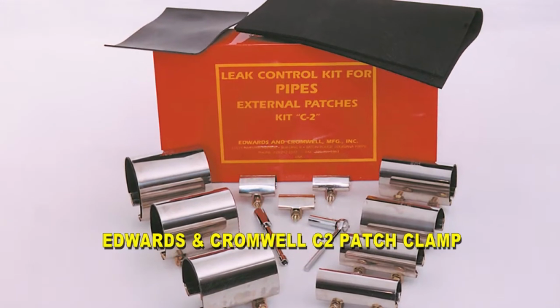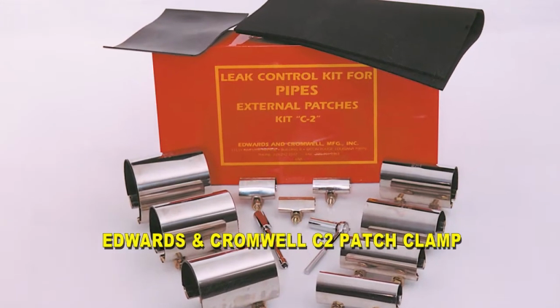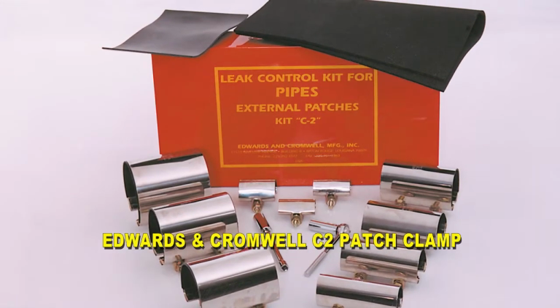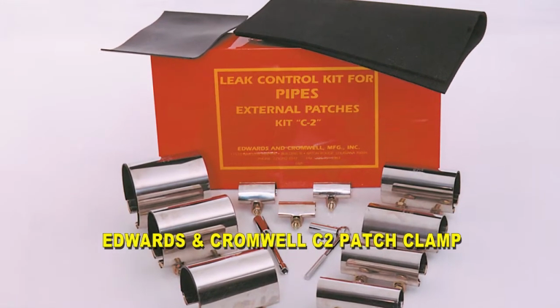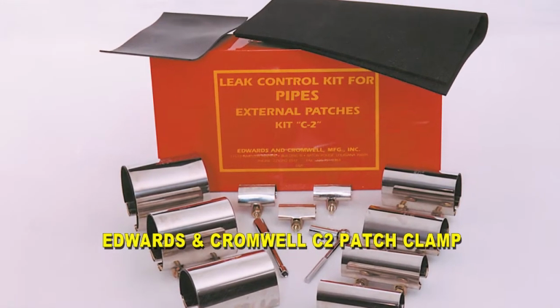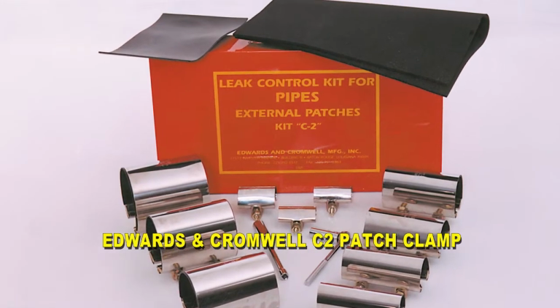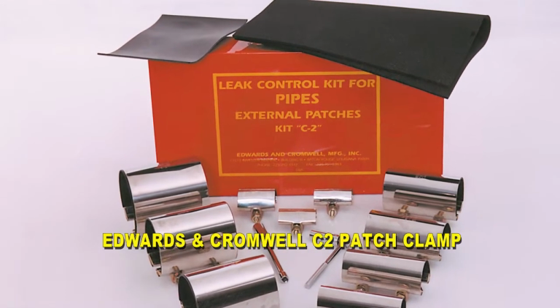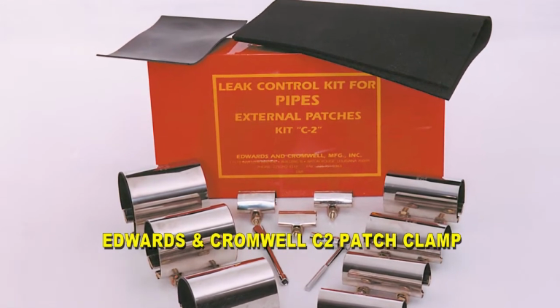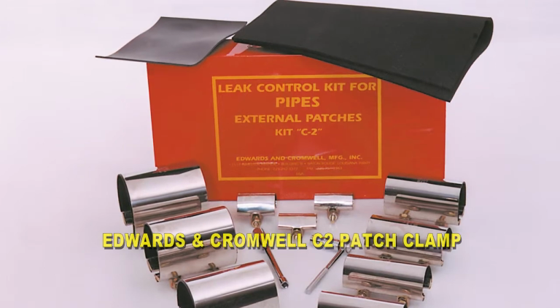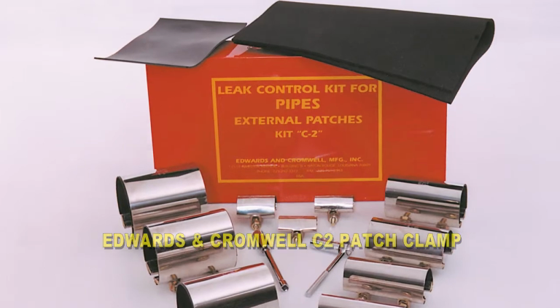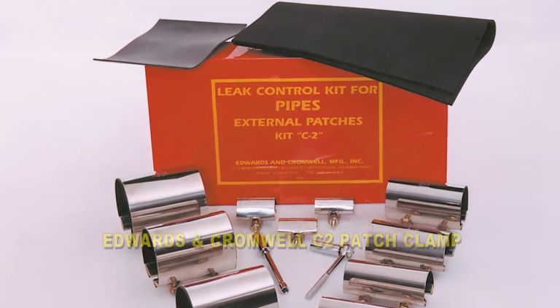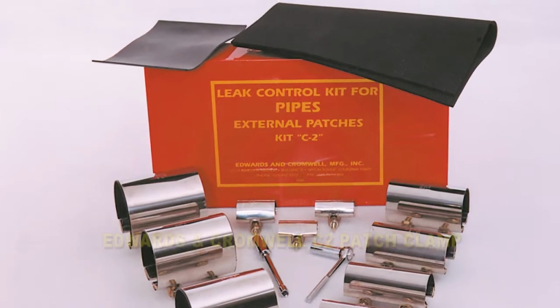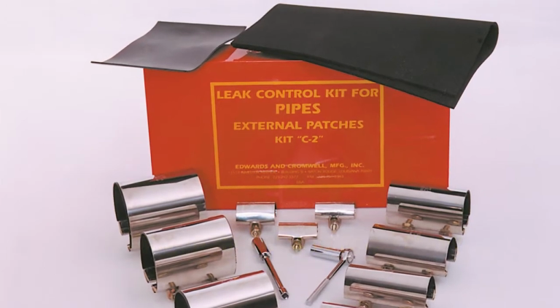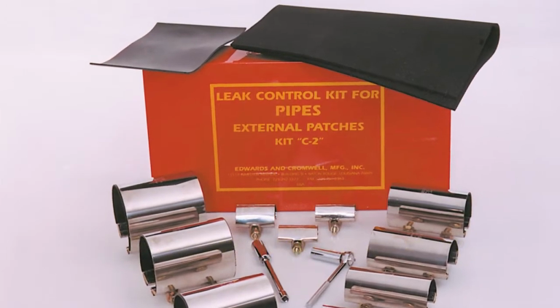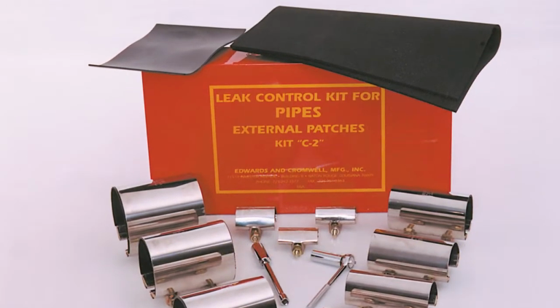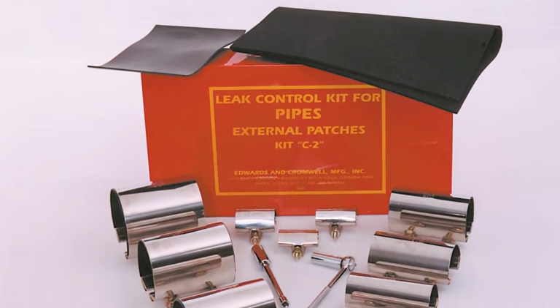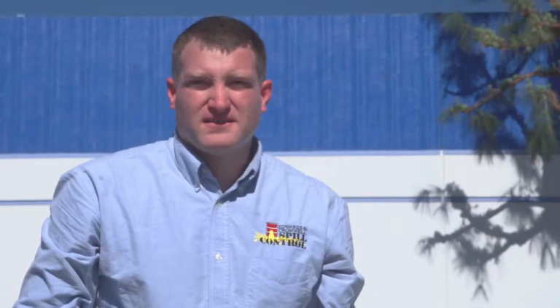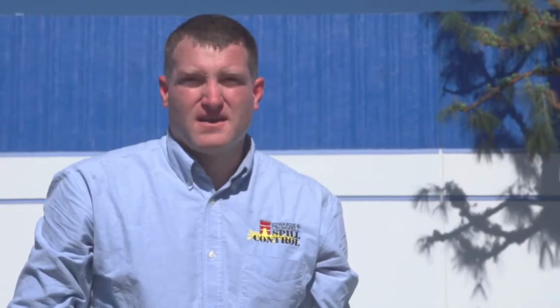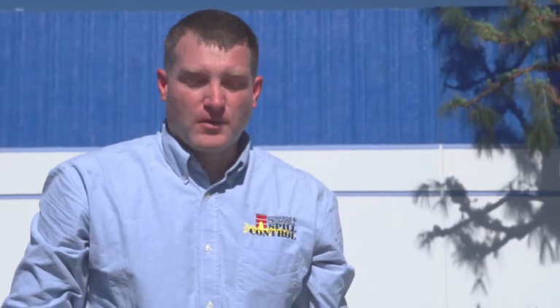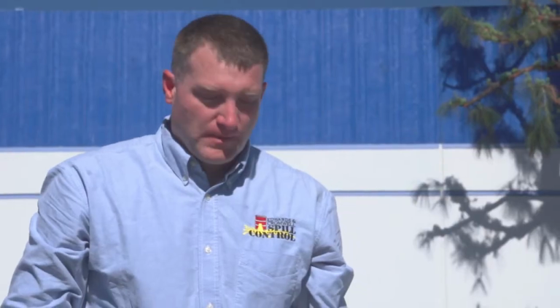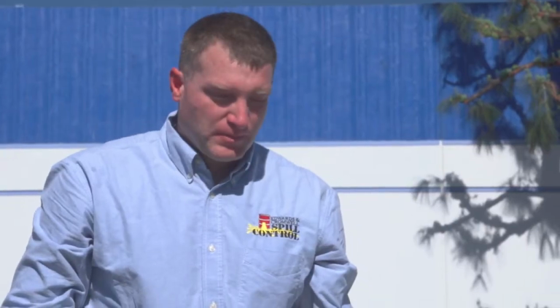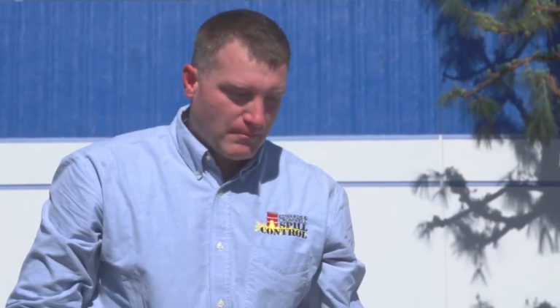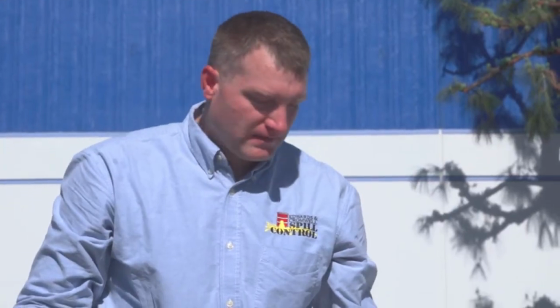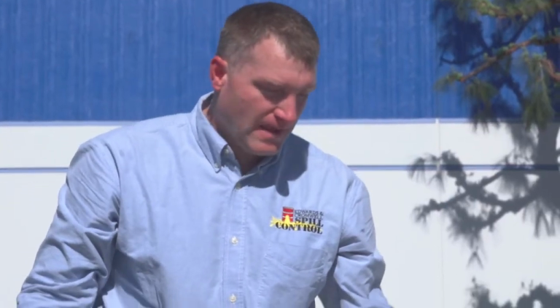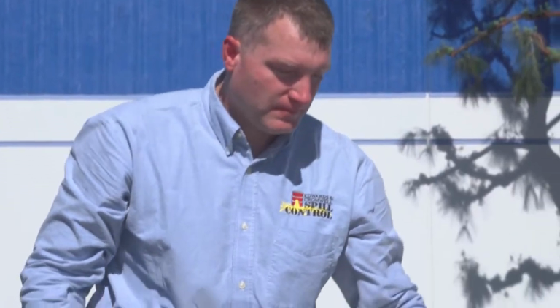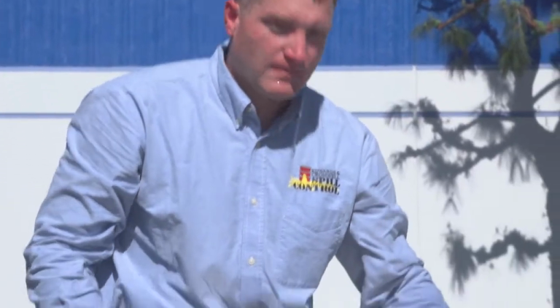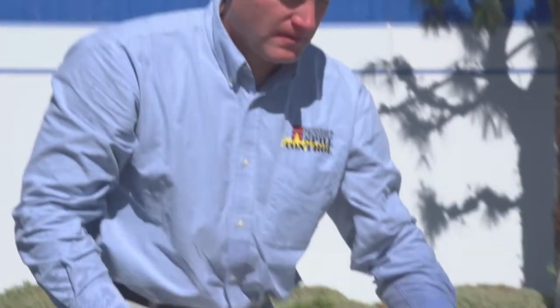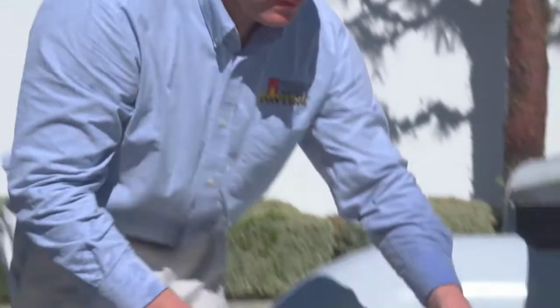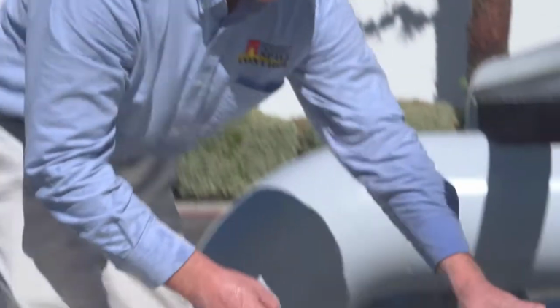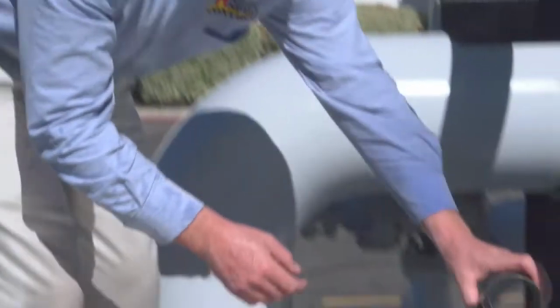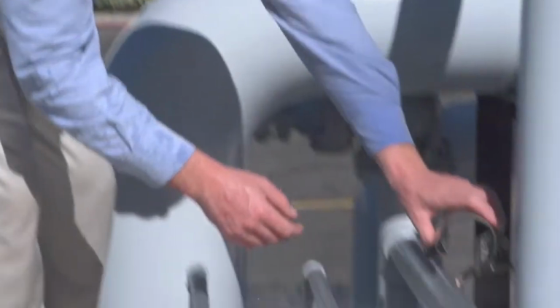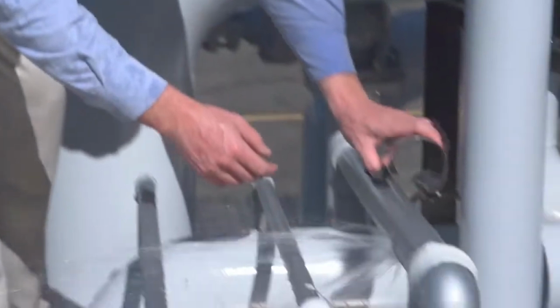We are now going to be applying the C2 external clamp. I'm going to be applying my clamp — two inch — to the pipe.